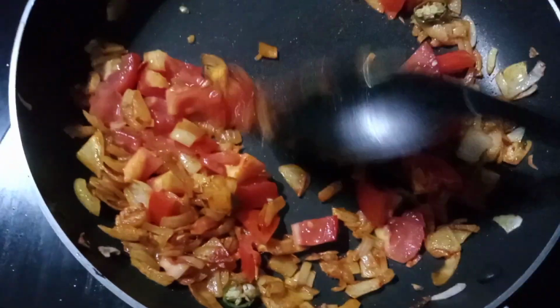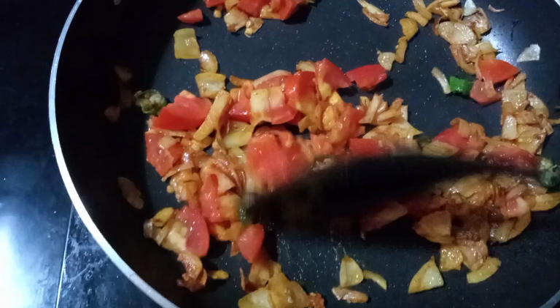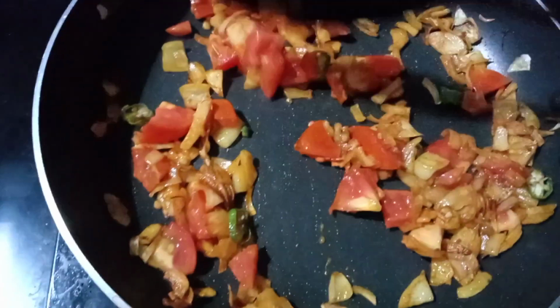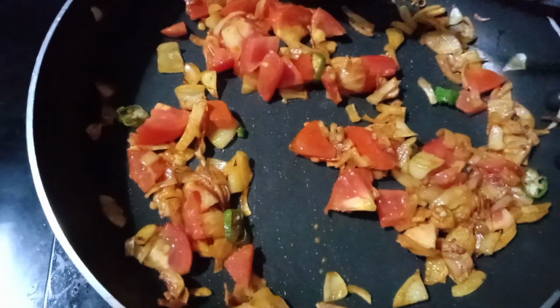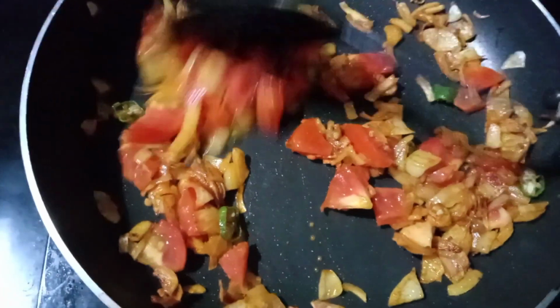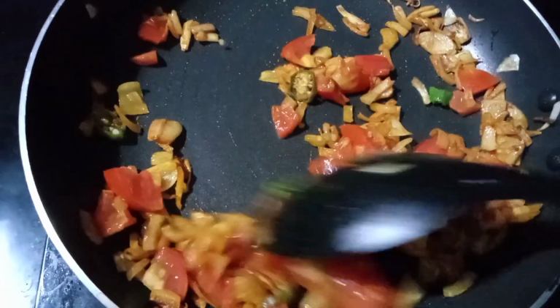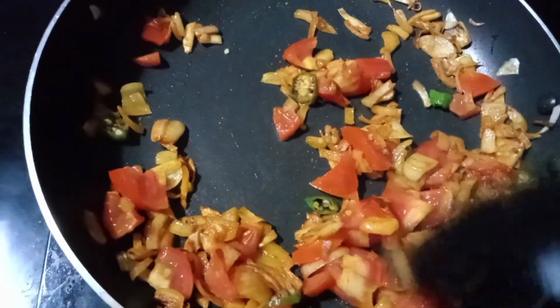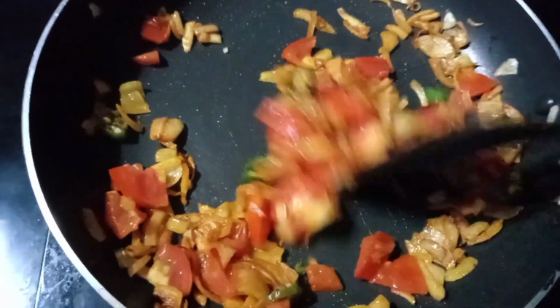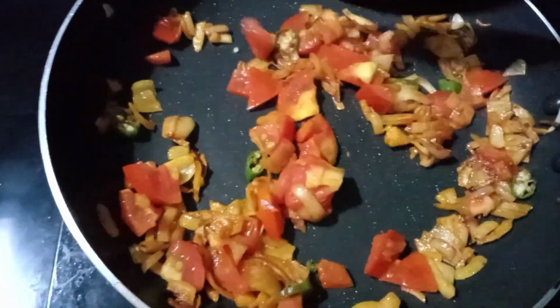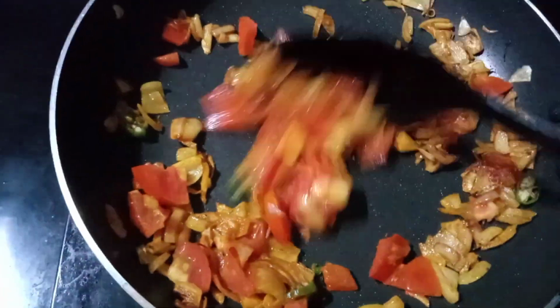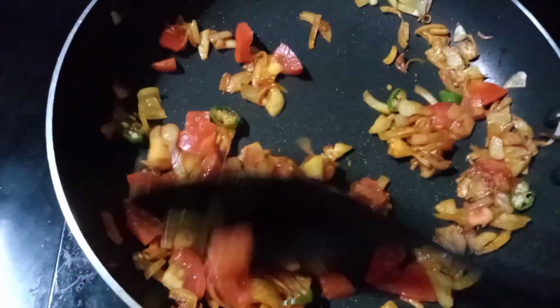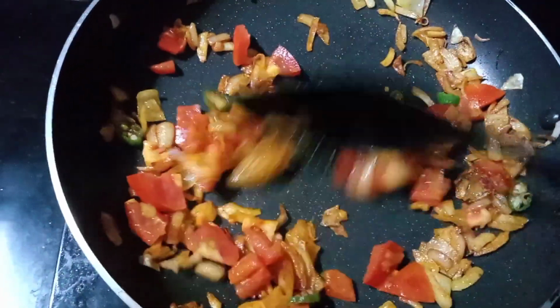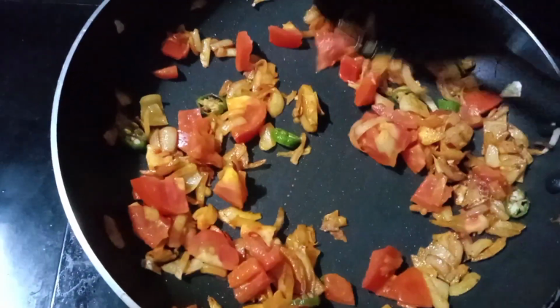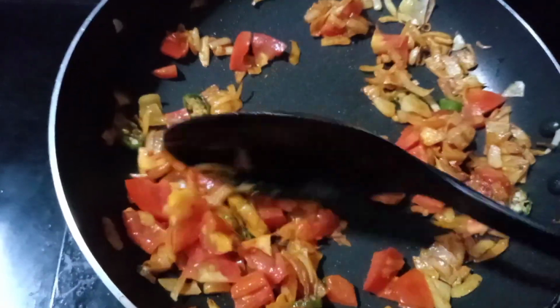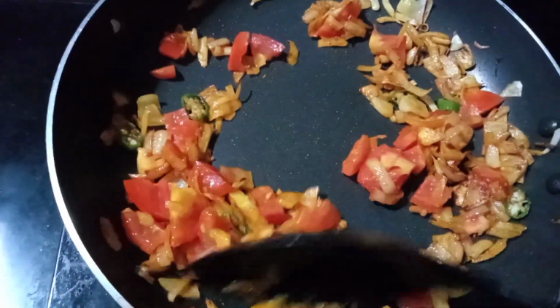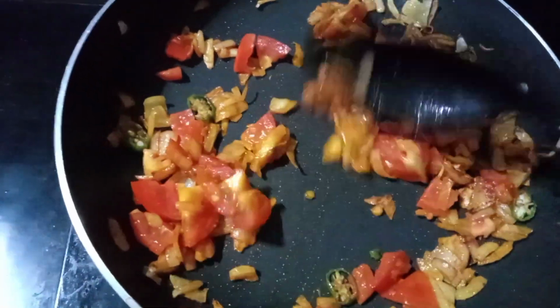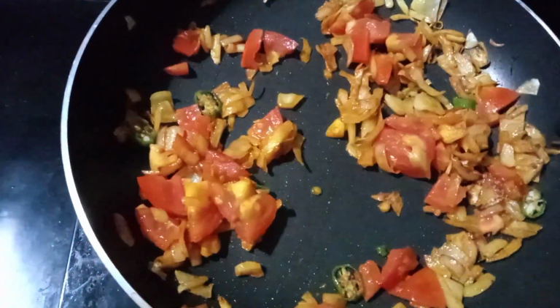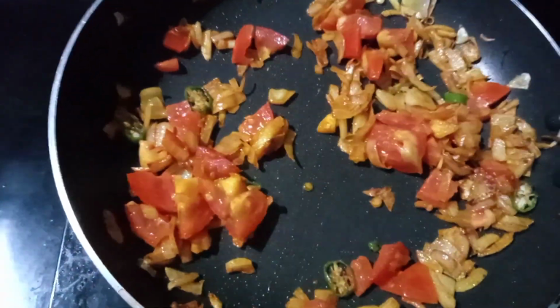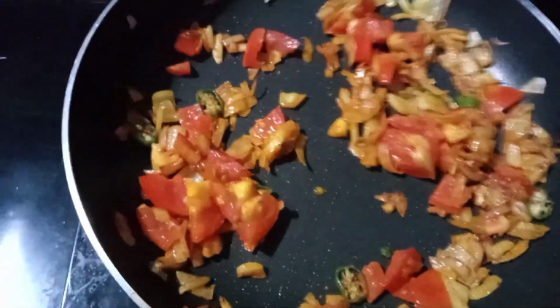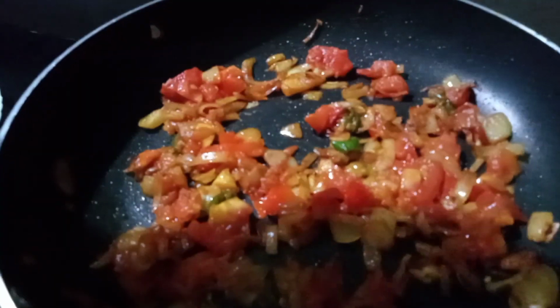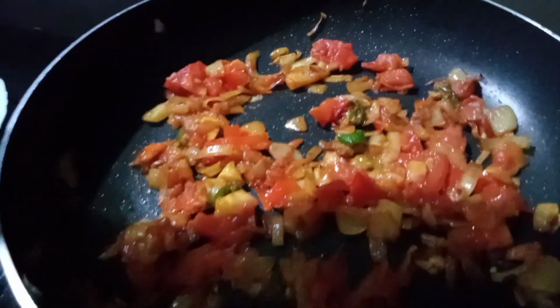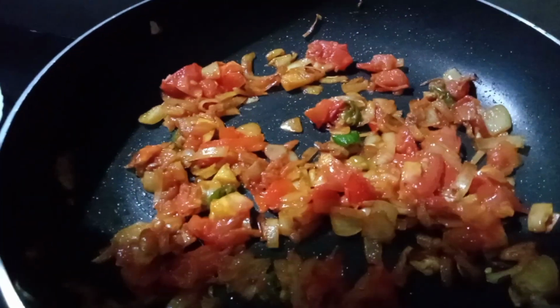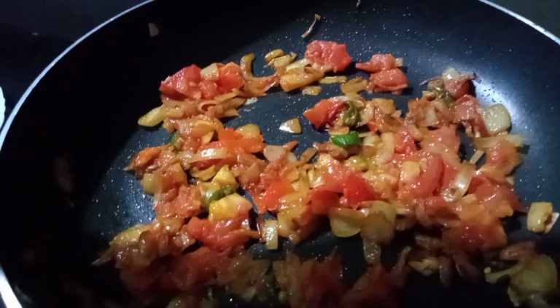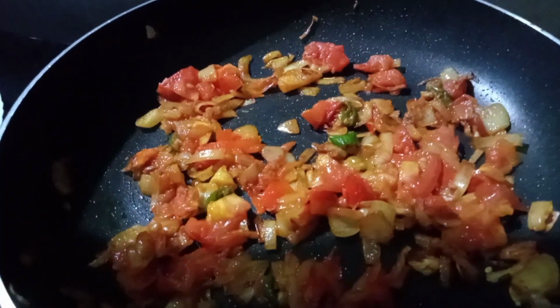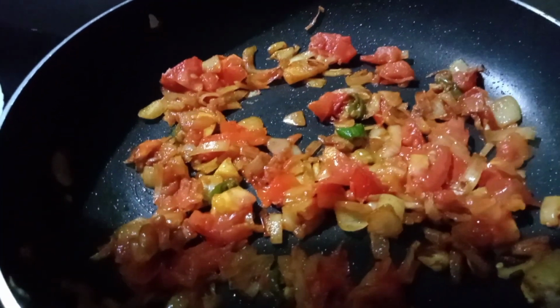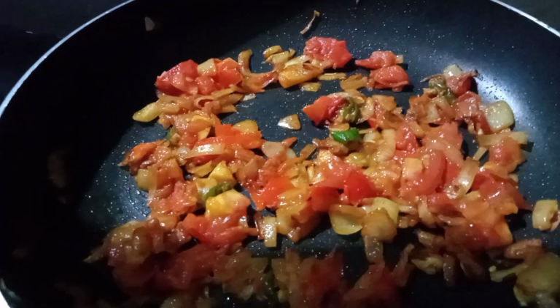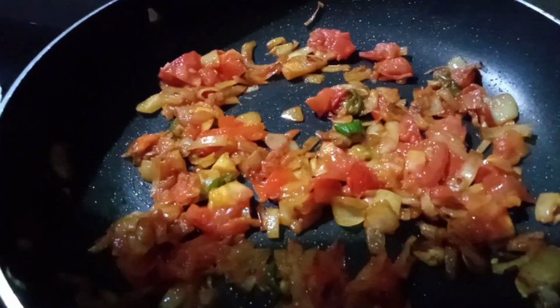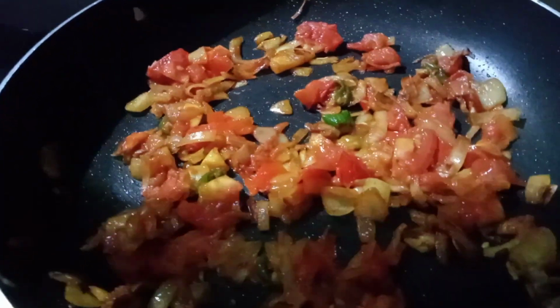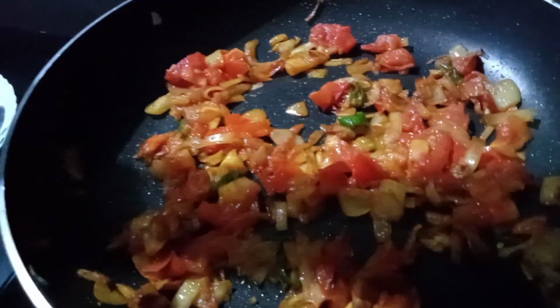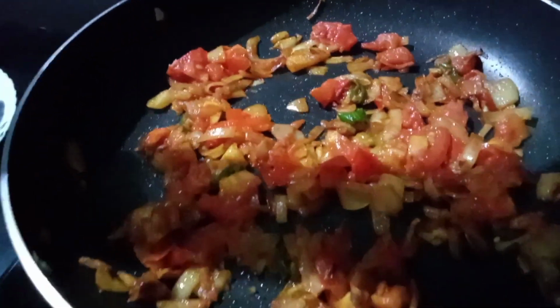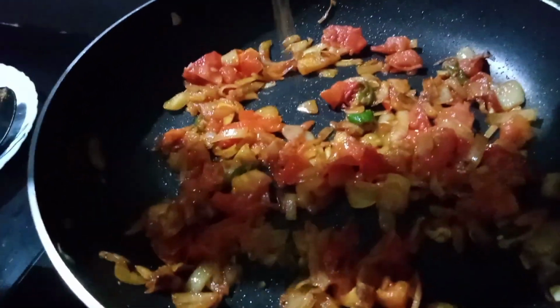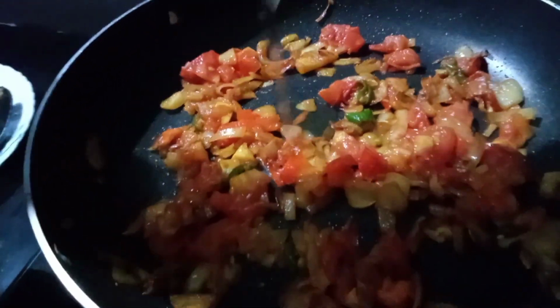Let's mix it up and put it on medium flame.